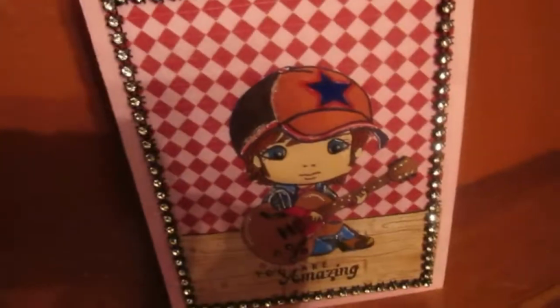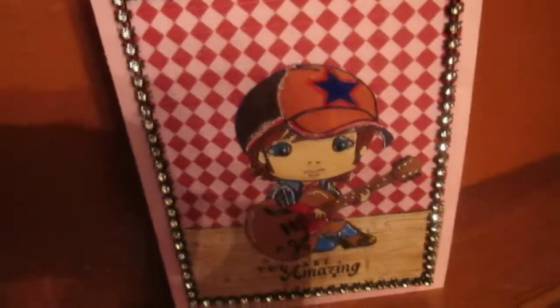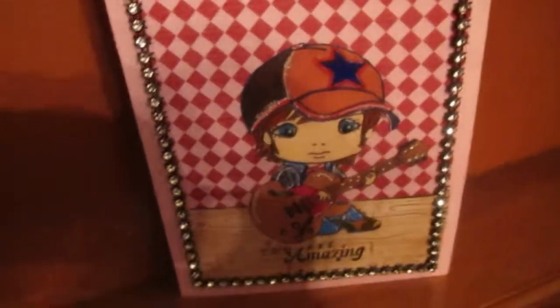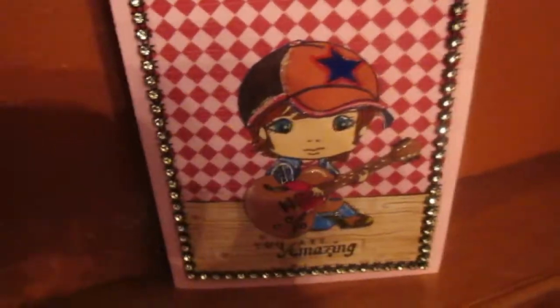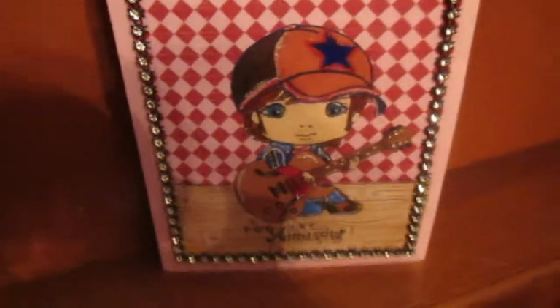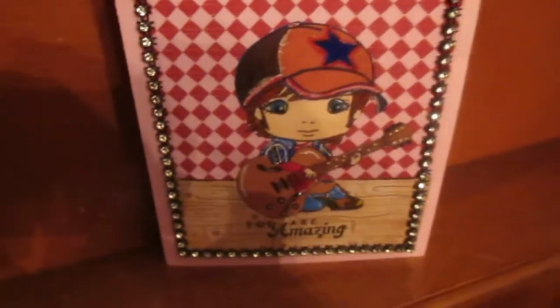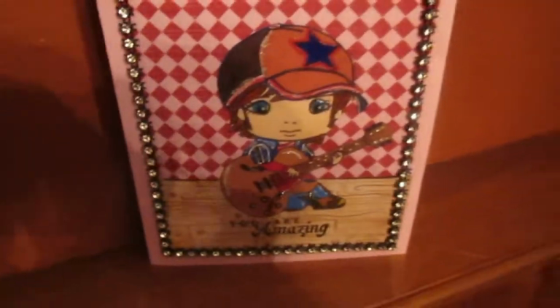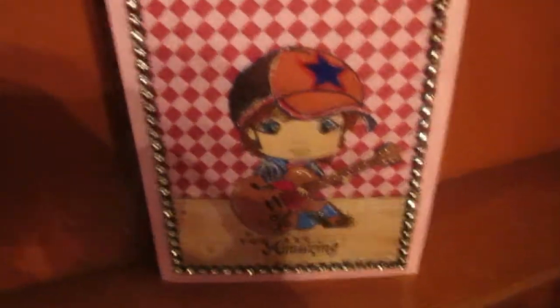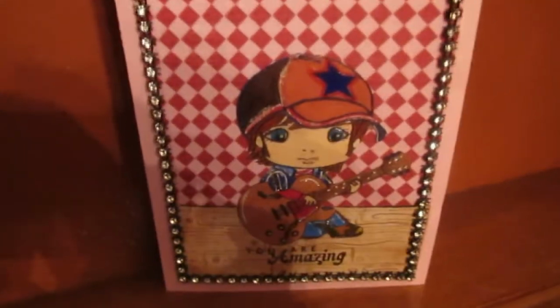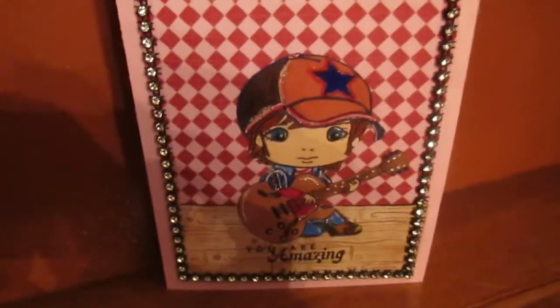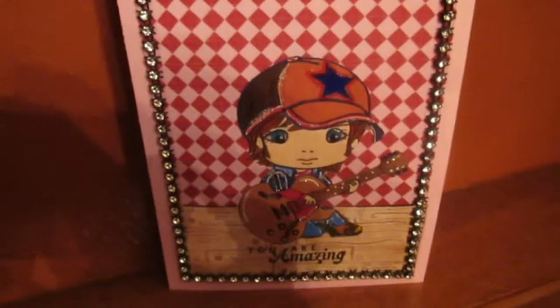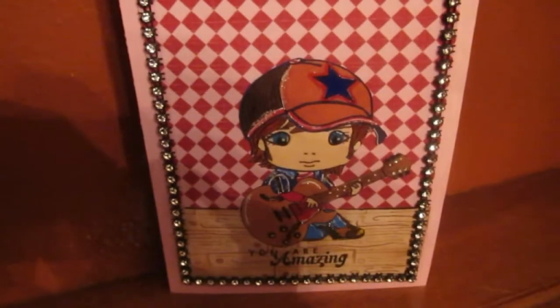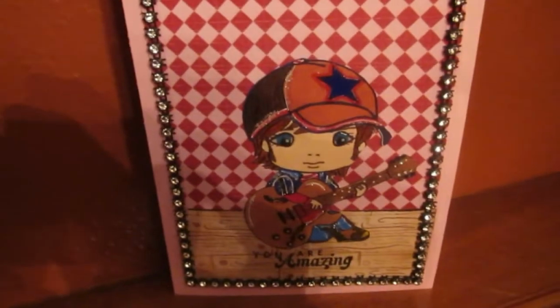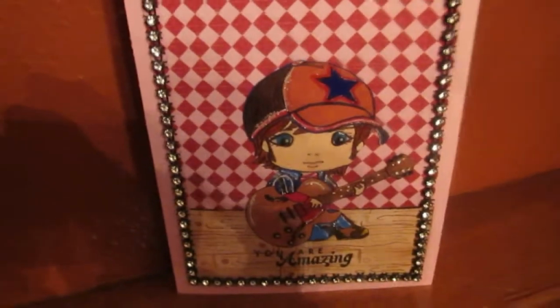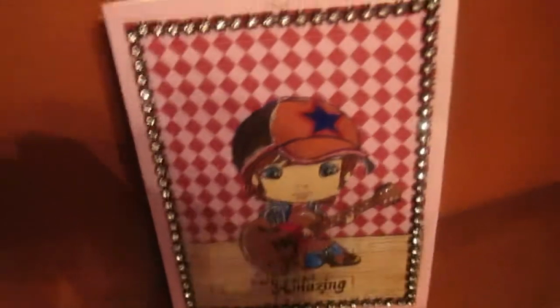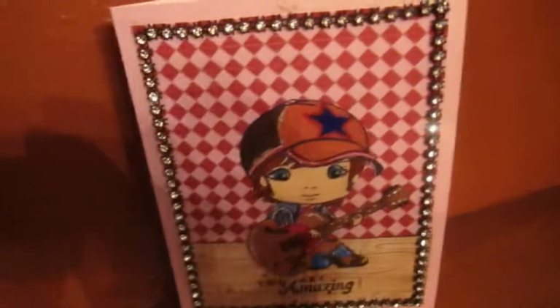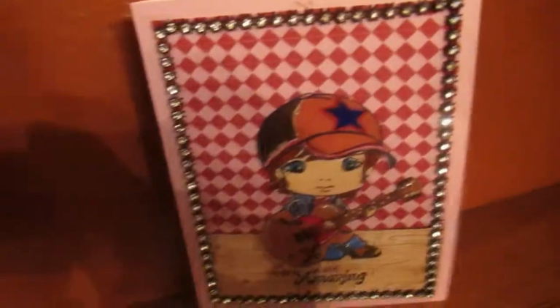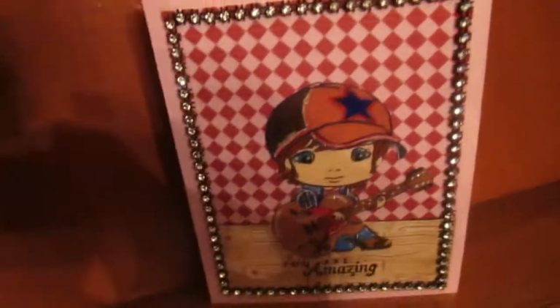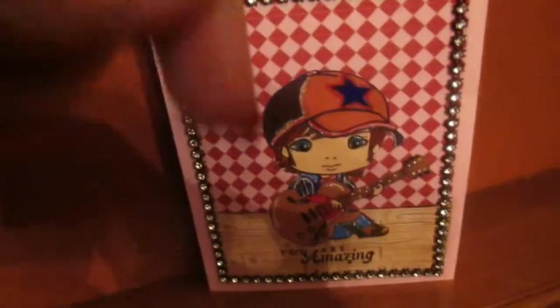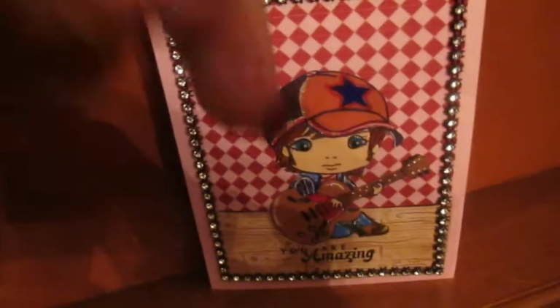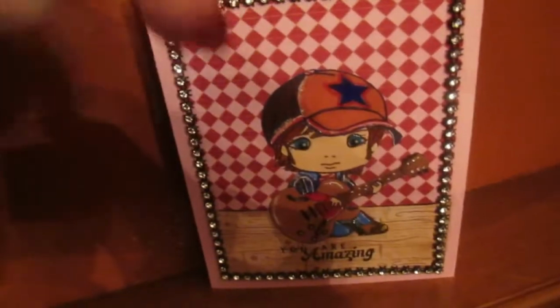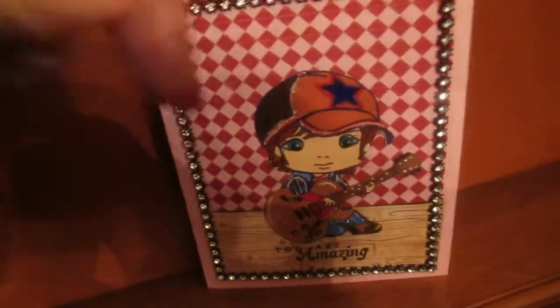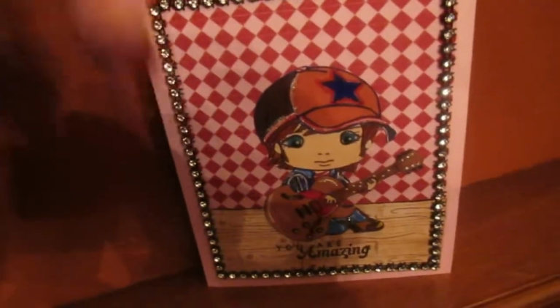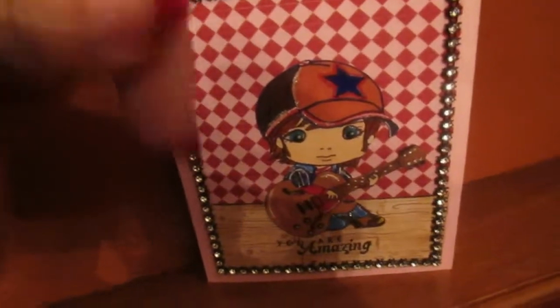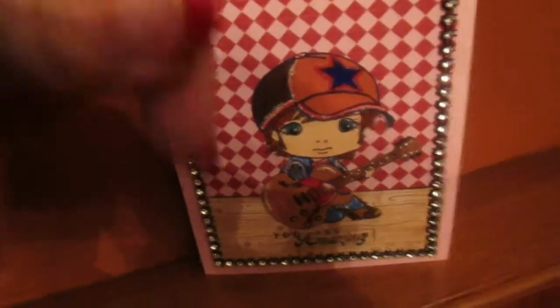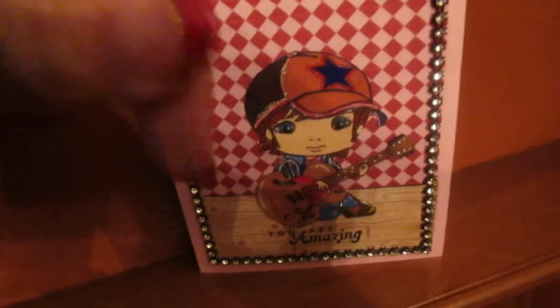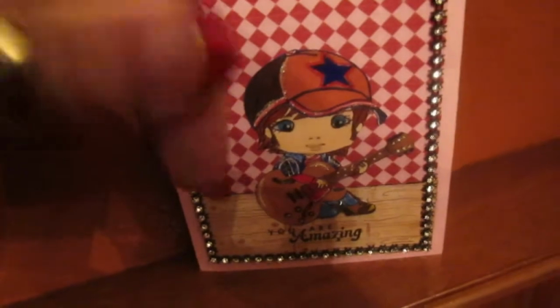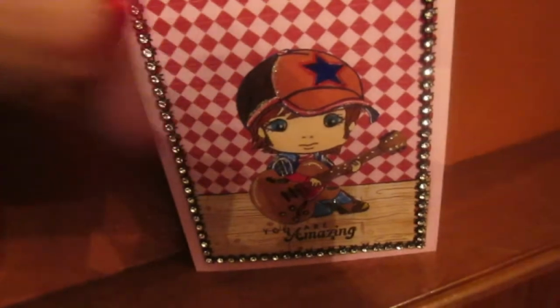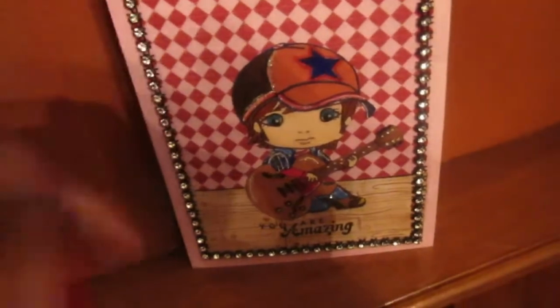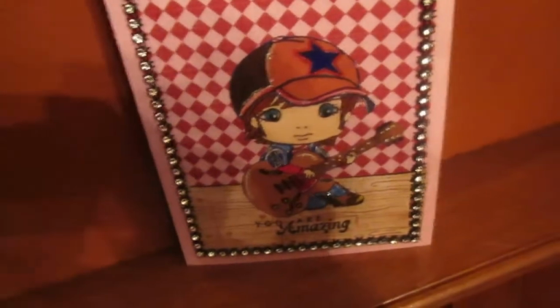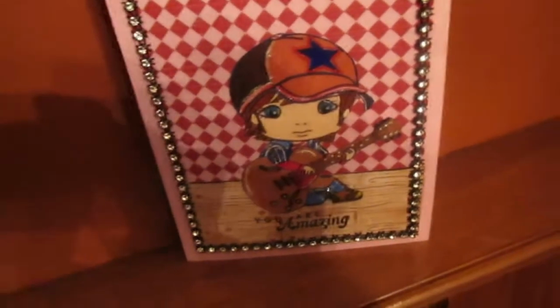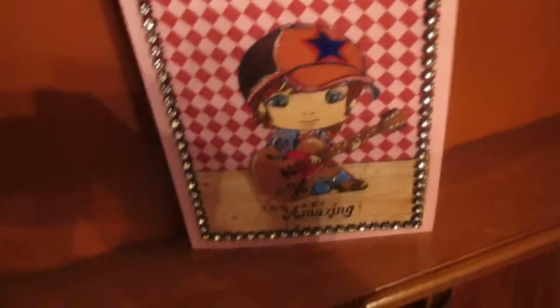Moving on to the next card. Follow me on Facebook — my information's here. Bye!